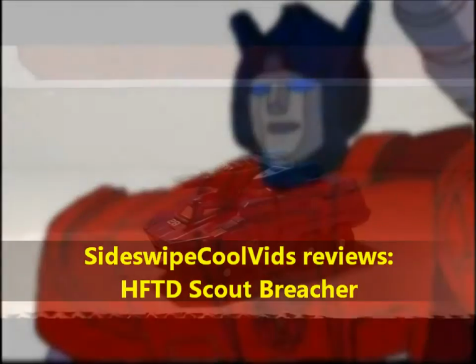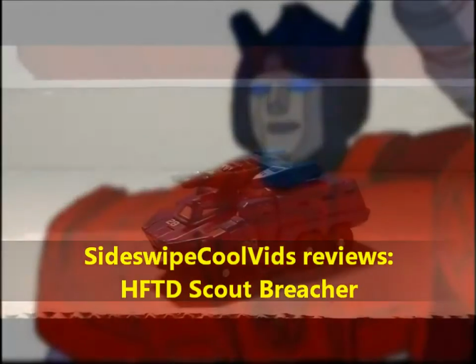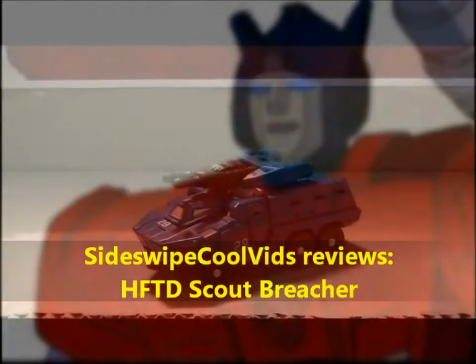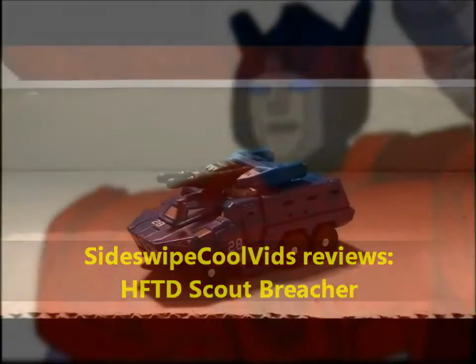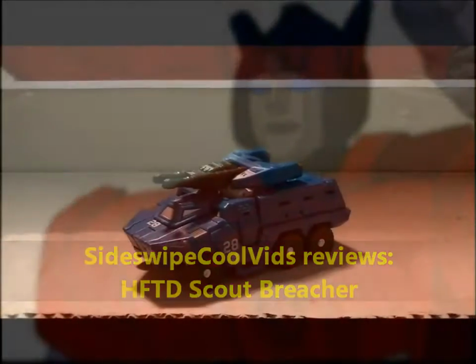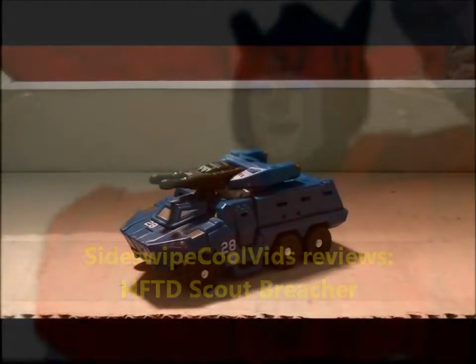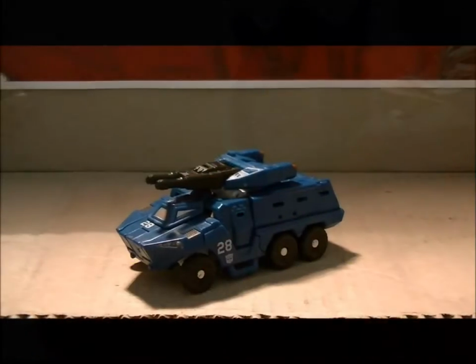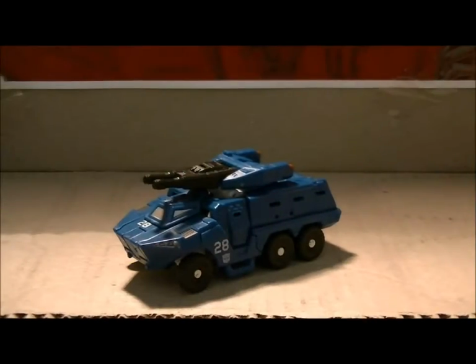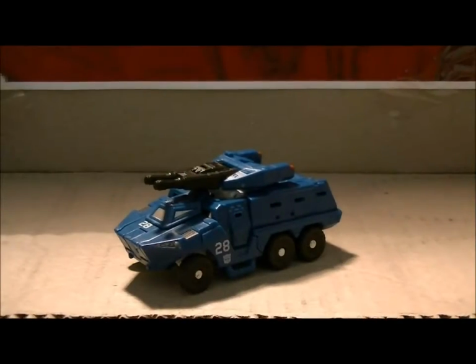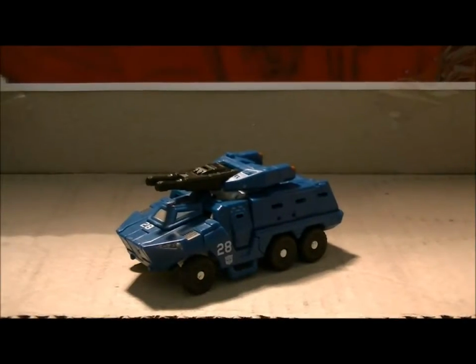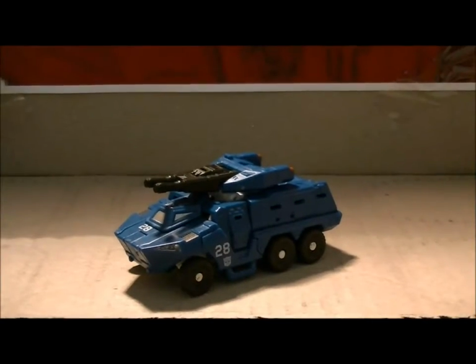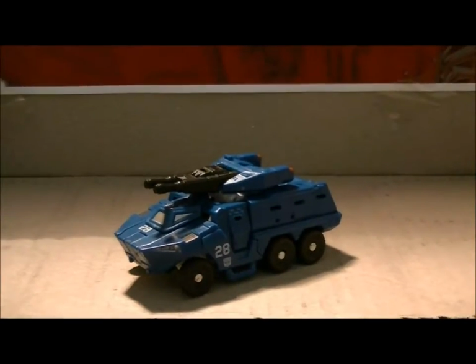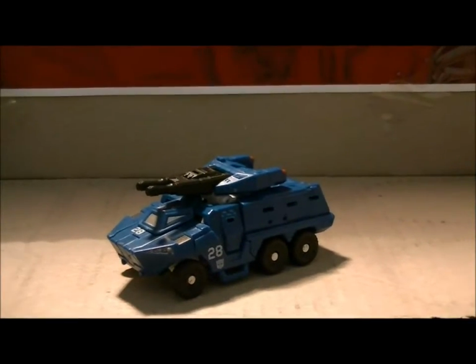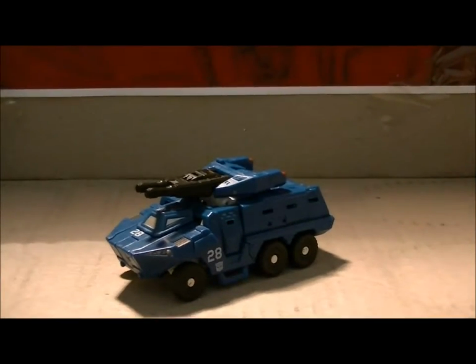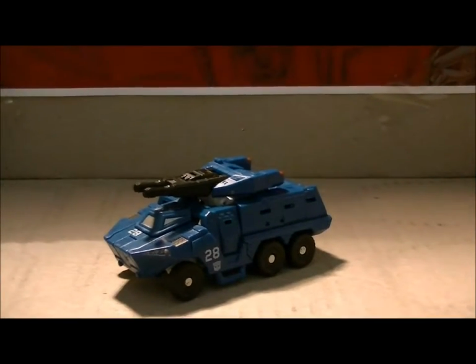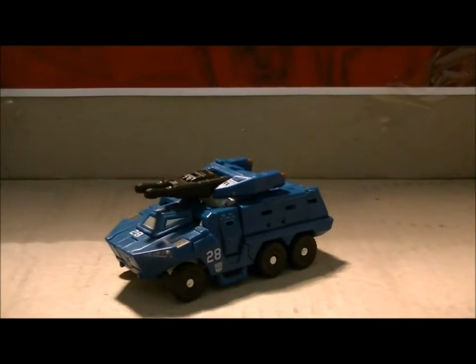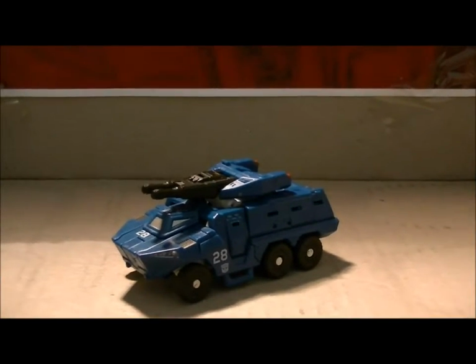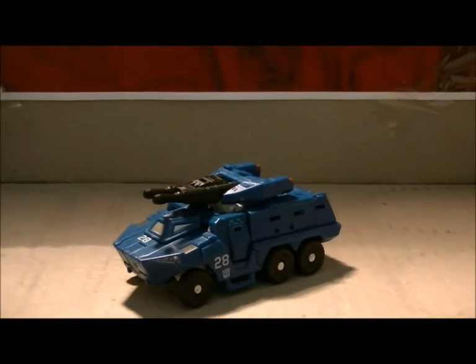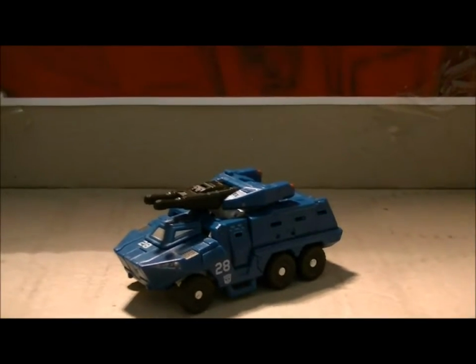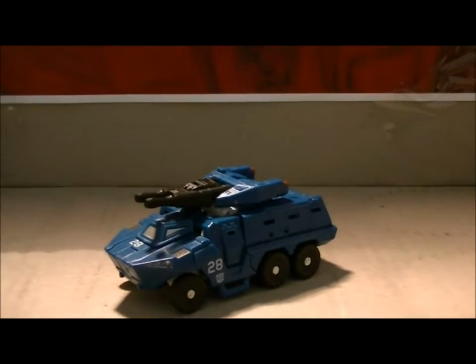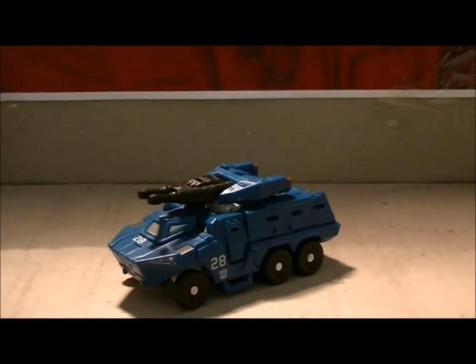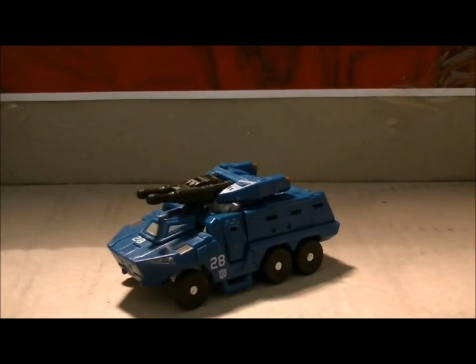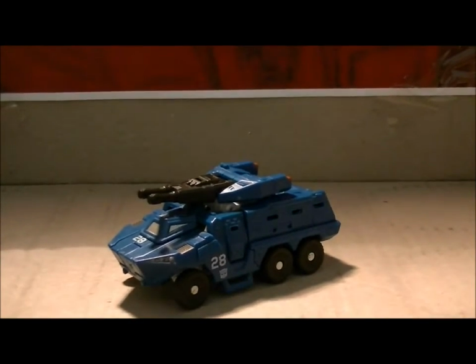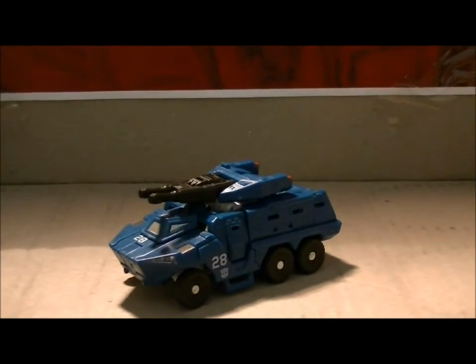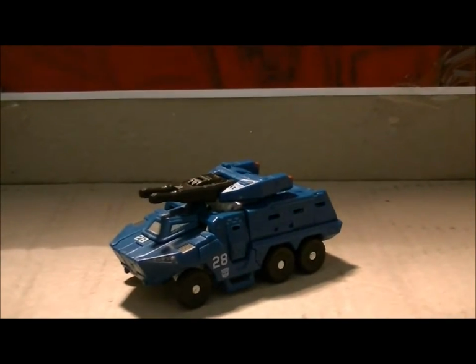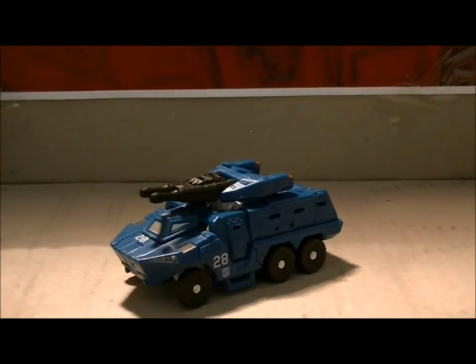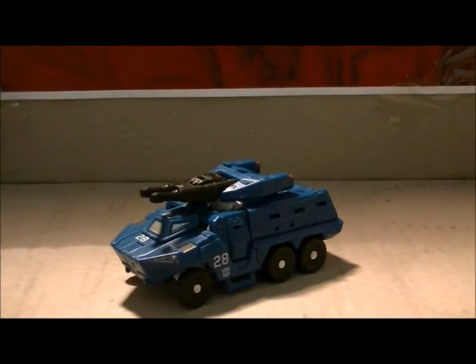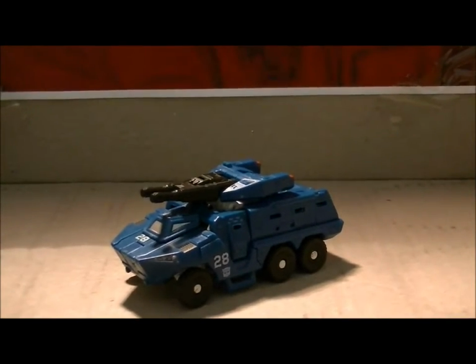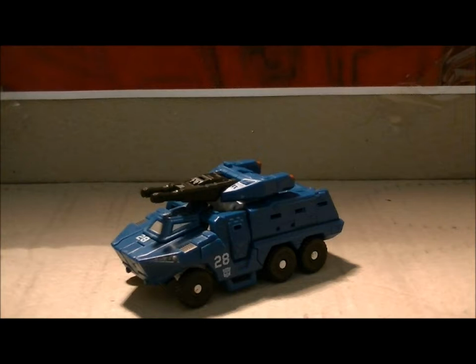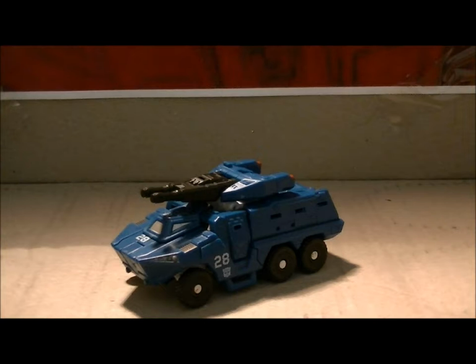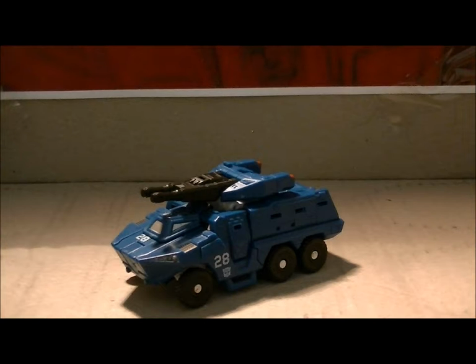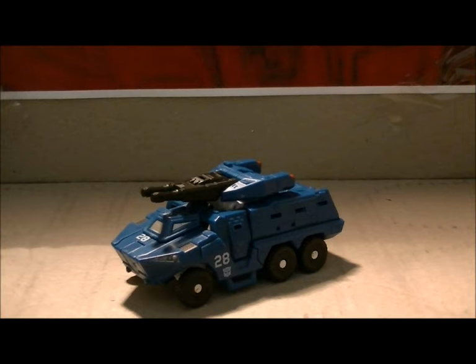Hey, what's up you guys, SideswapCoolVids here back for another video review, this time of Scout Class Breacher.